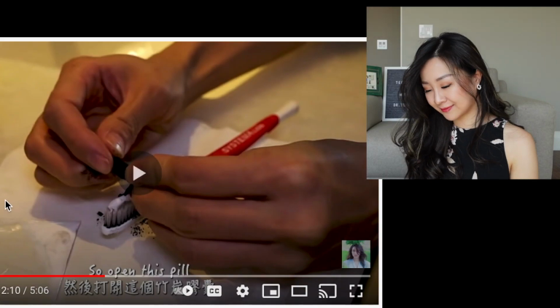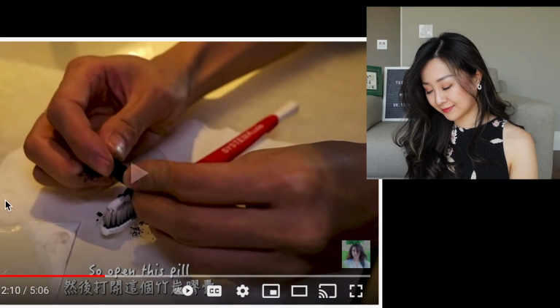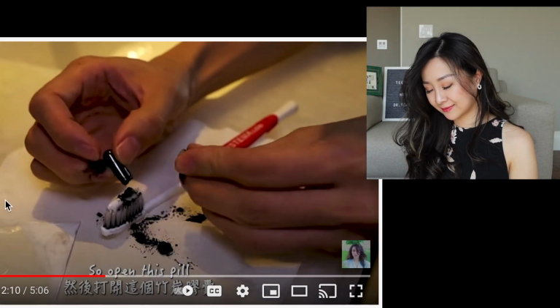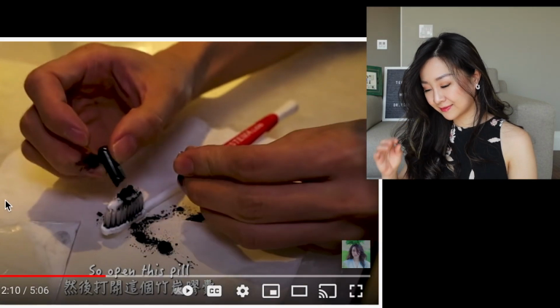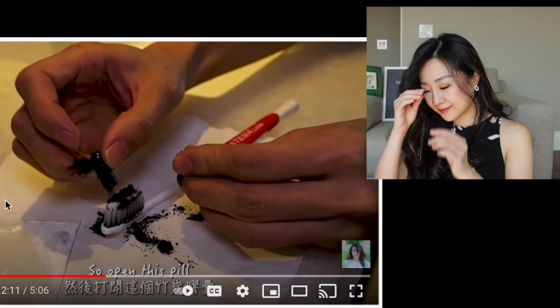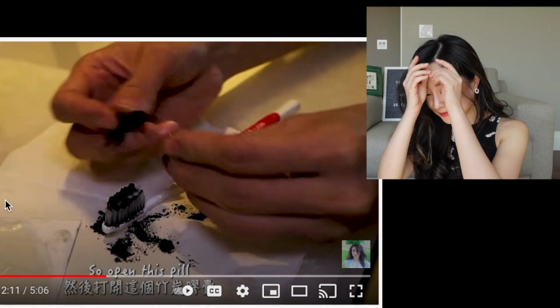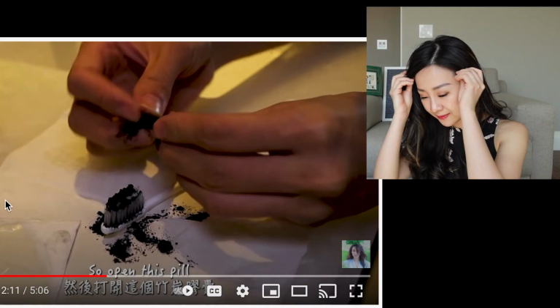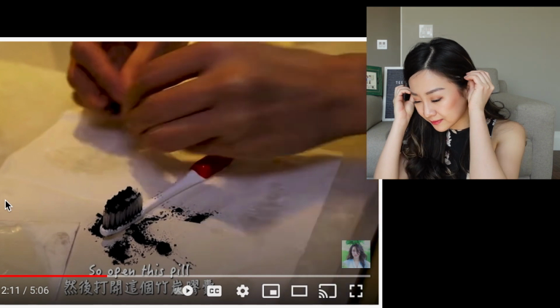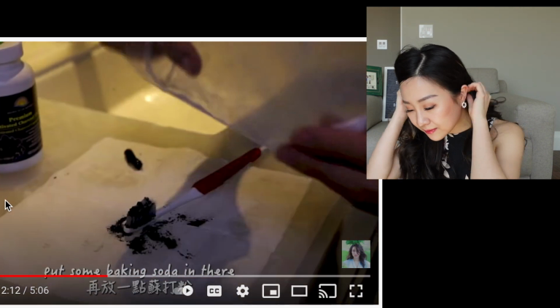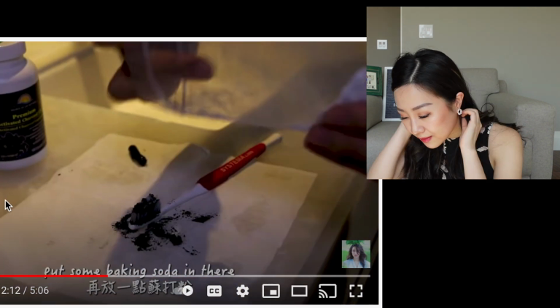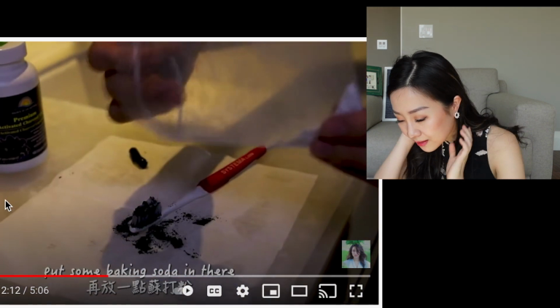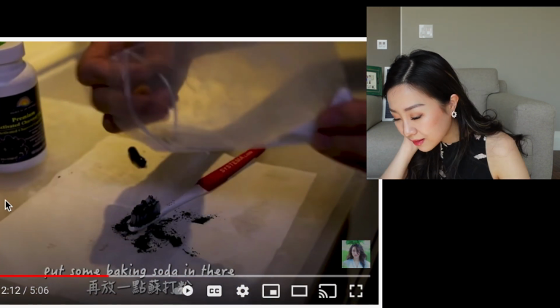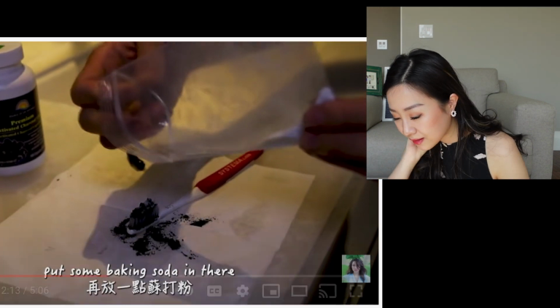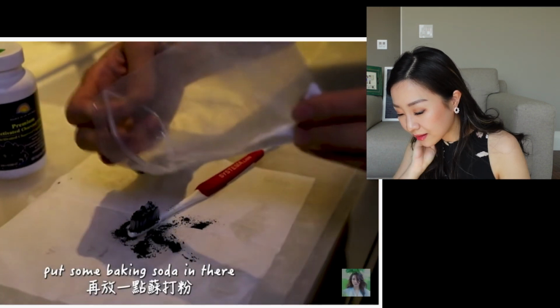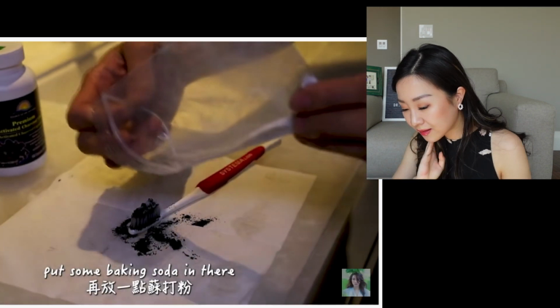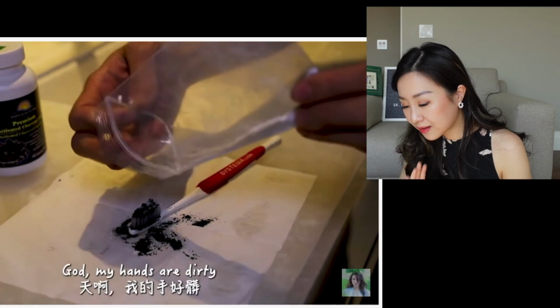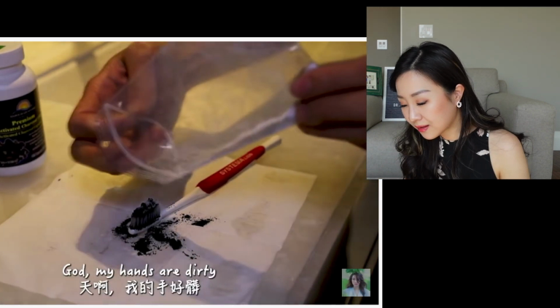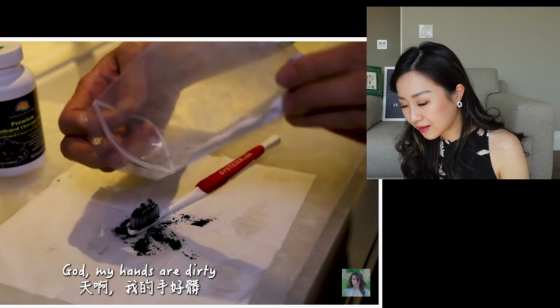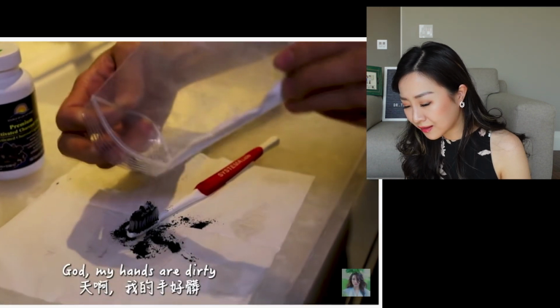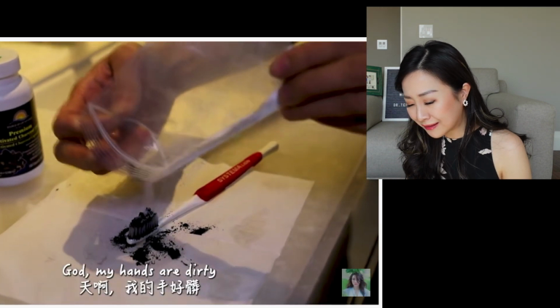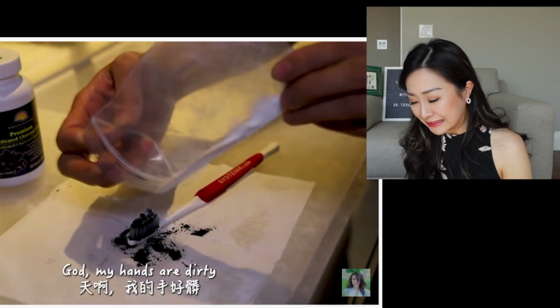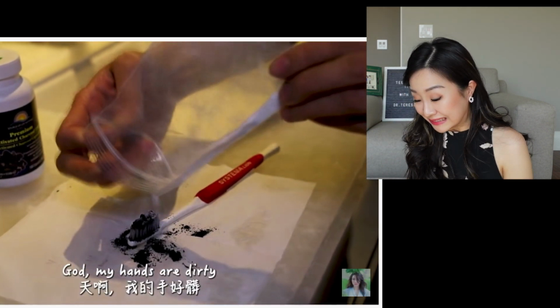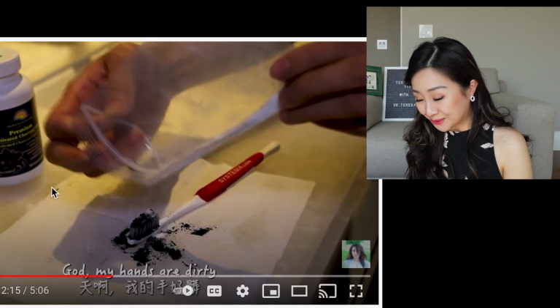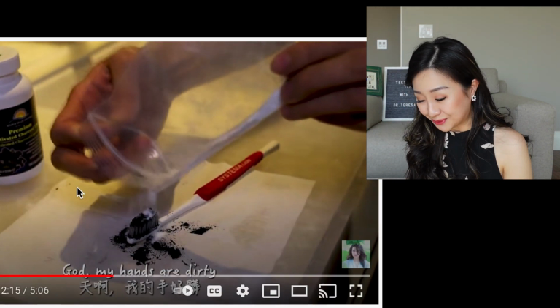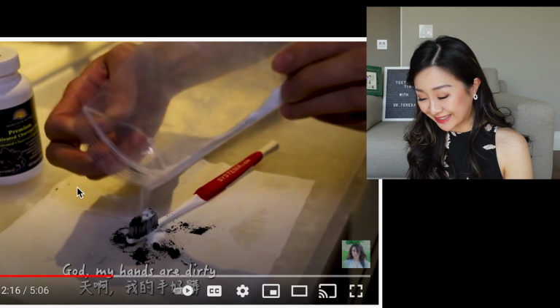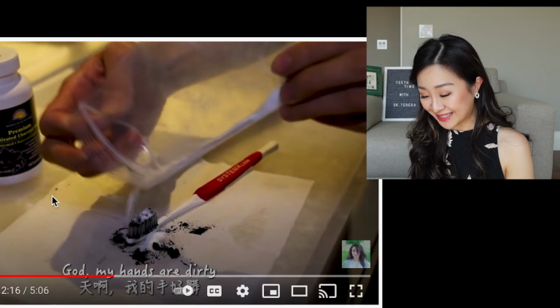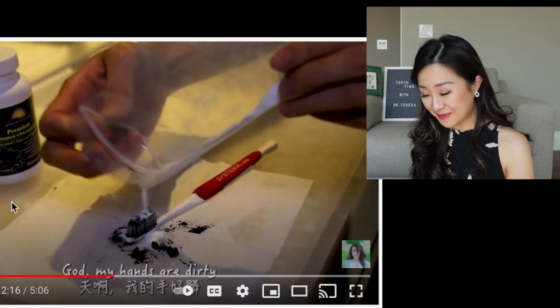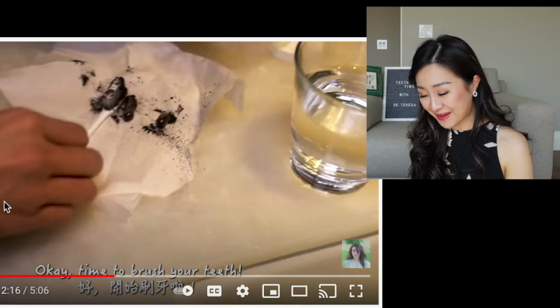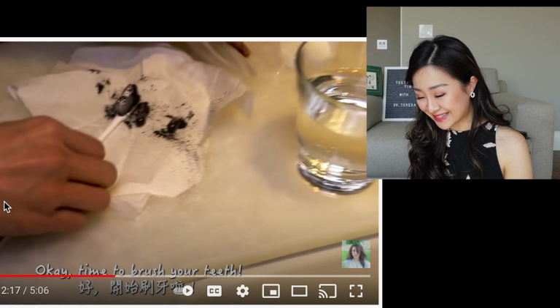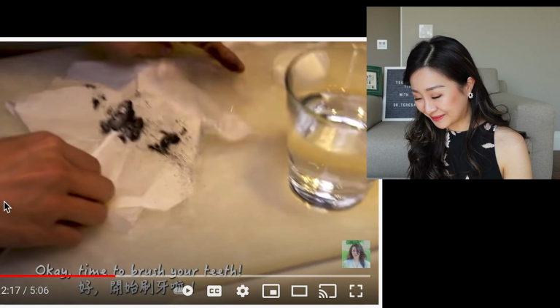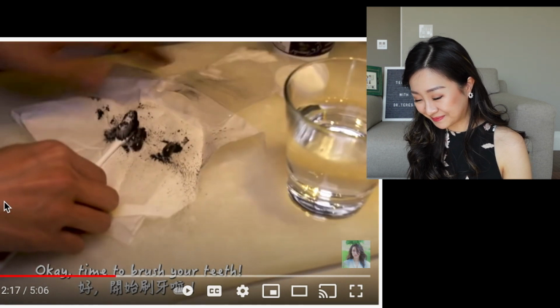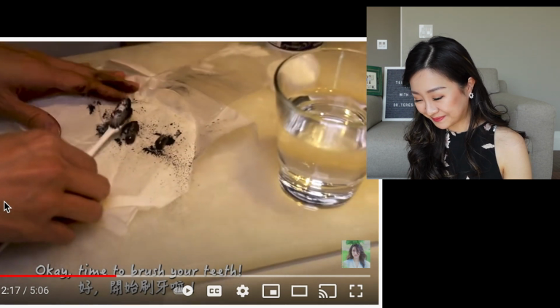She piles it up, puts some baking soda in there — oh, her hands are dirty — that's a big mess. Time to brush your teeth.